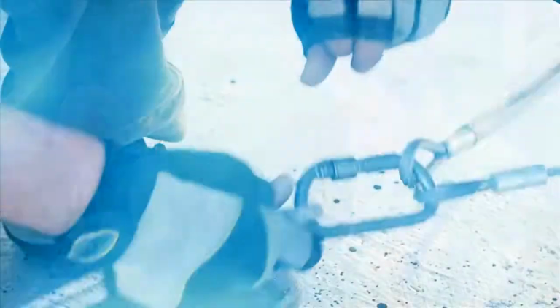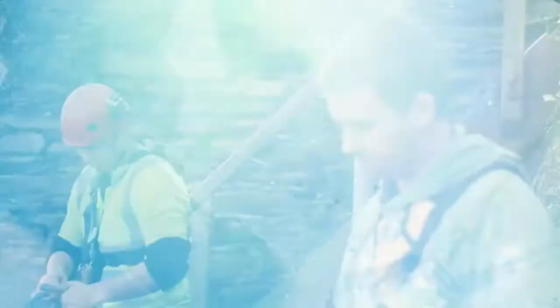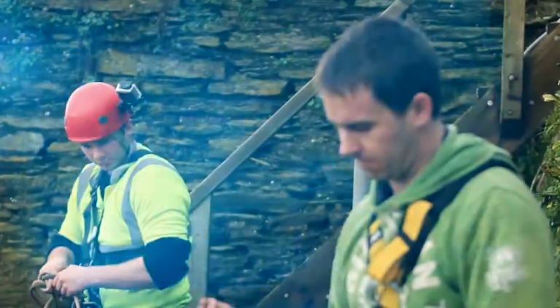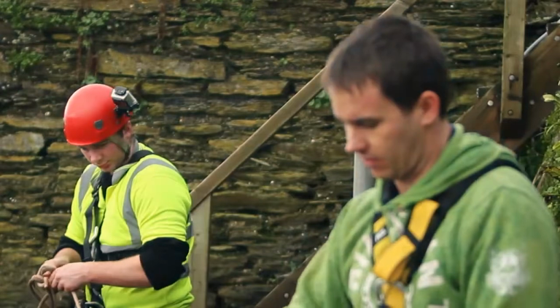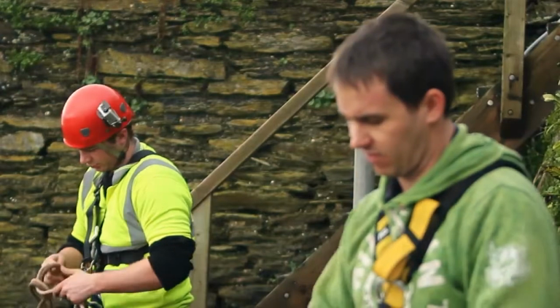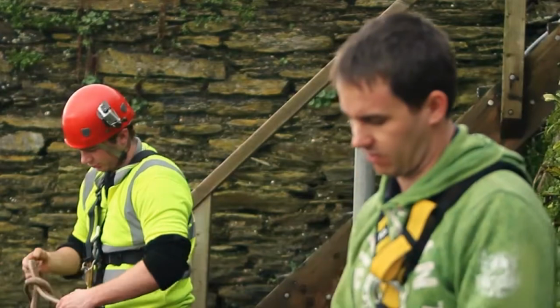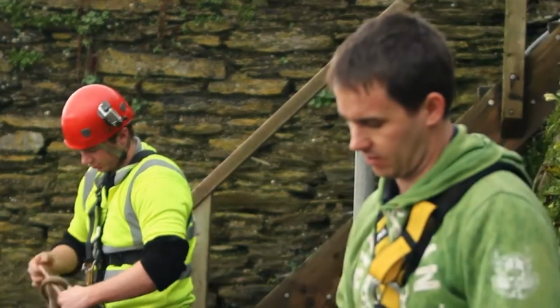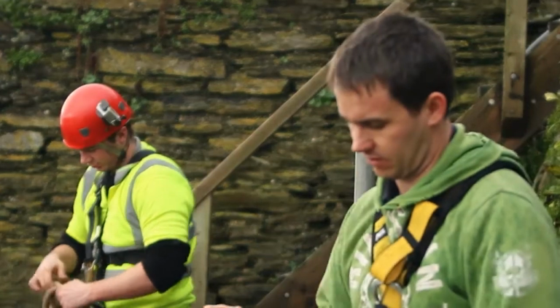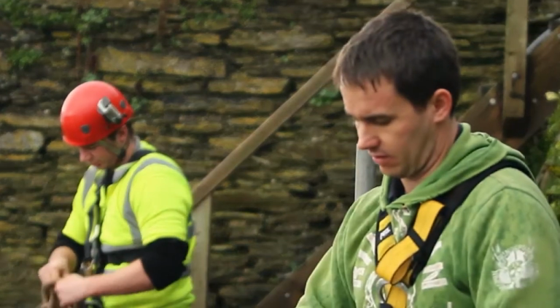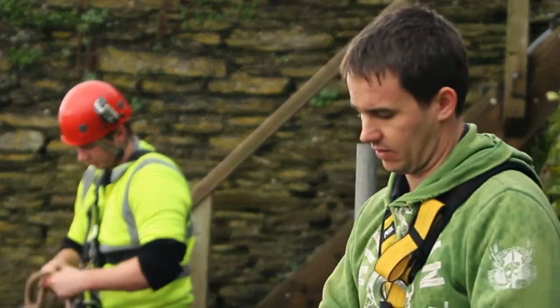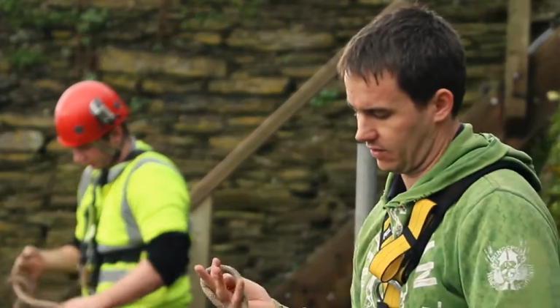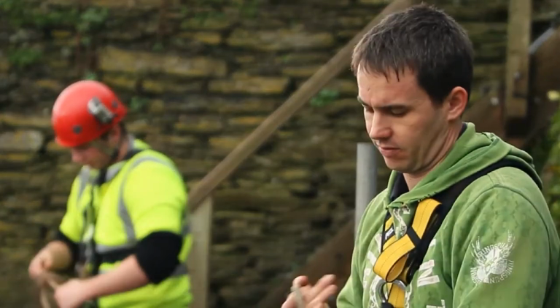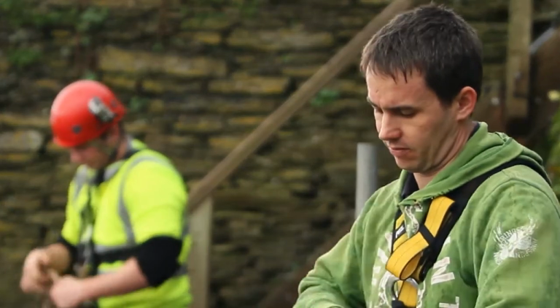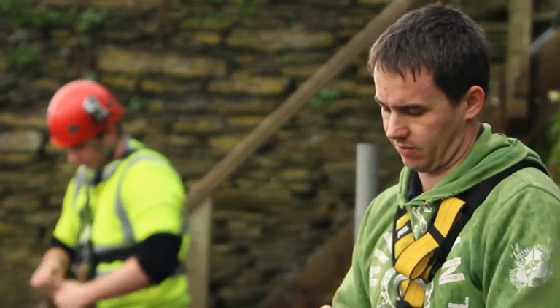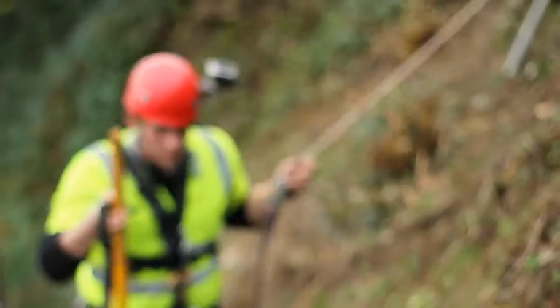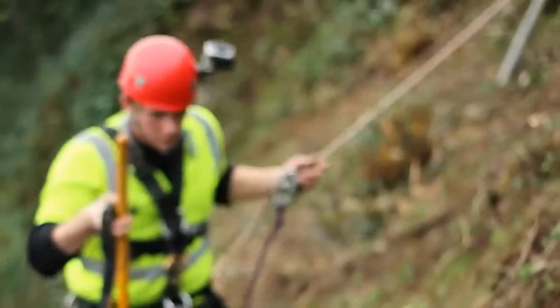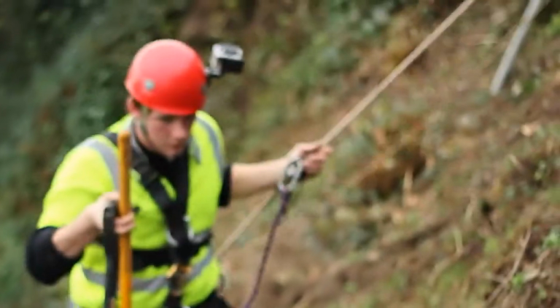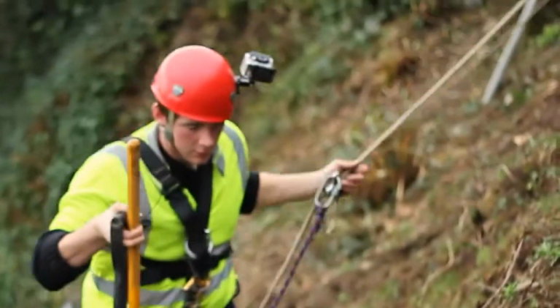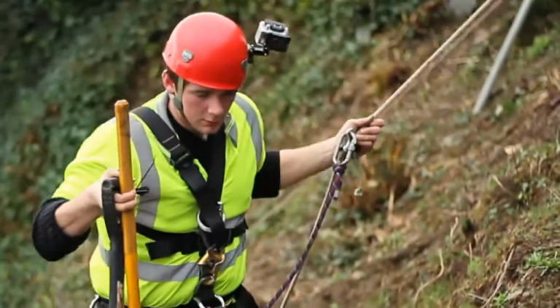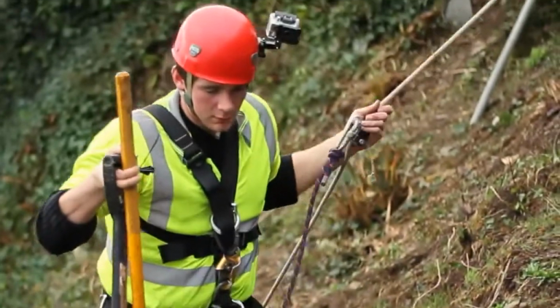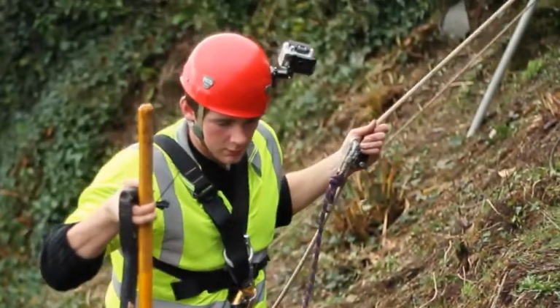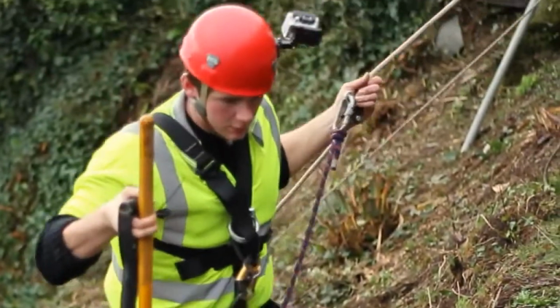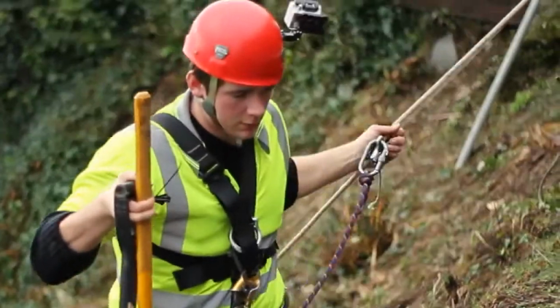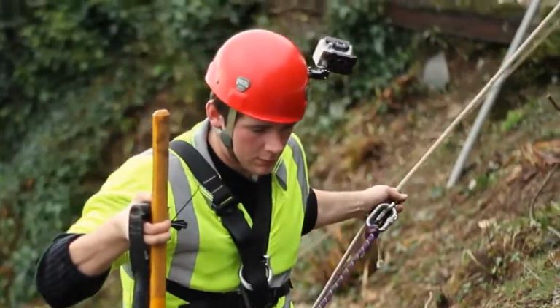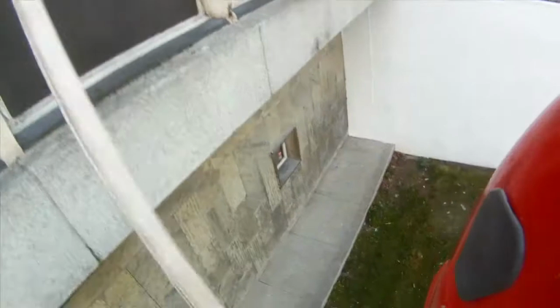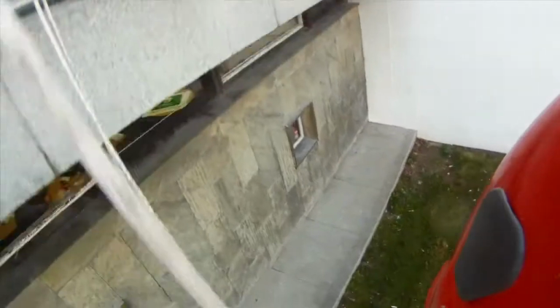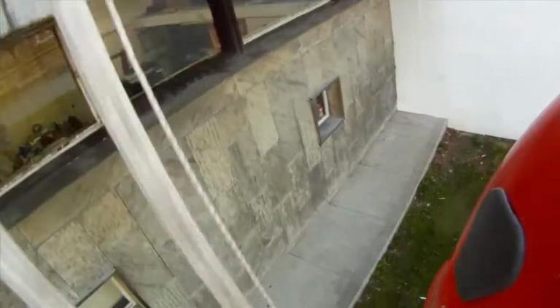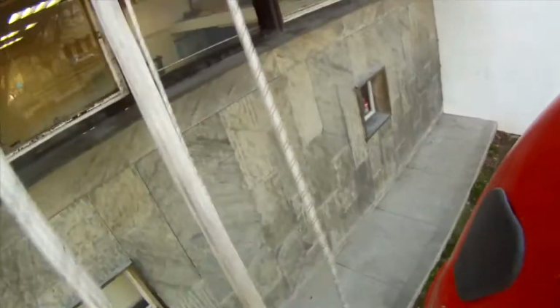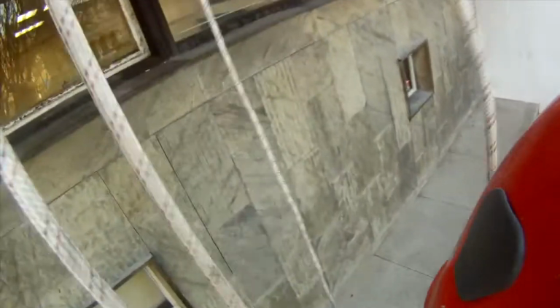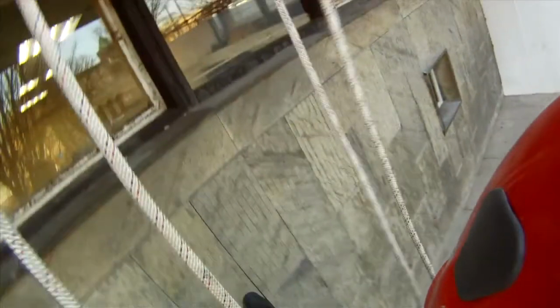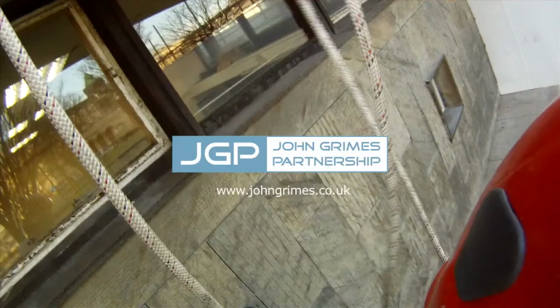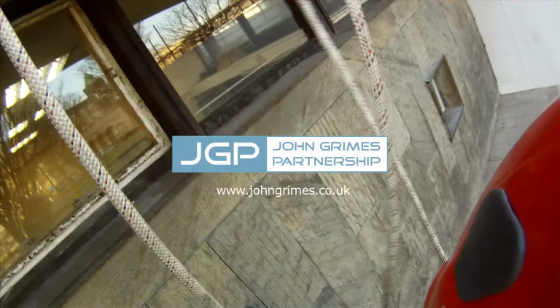For more information on our rope access service, please refer to the testing section of our website or contact us directly.